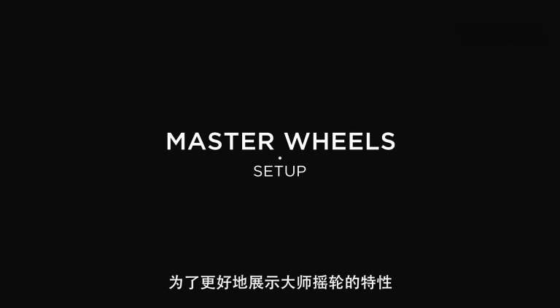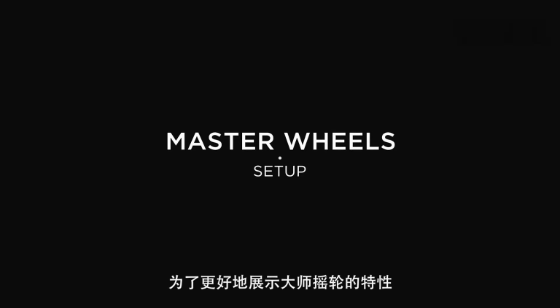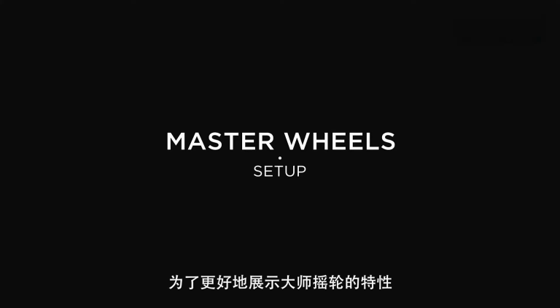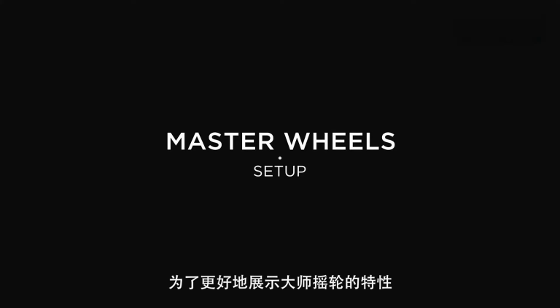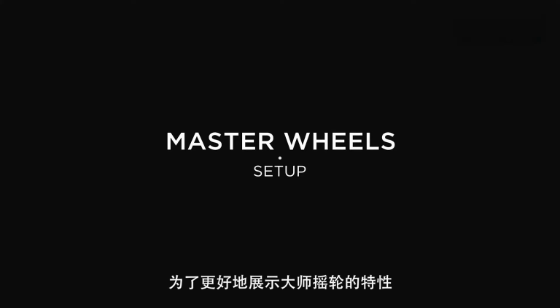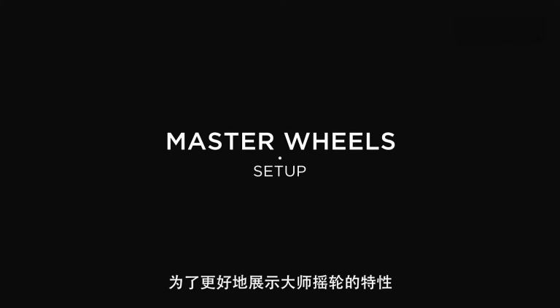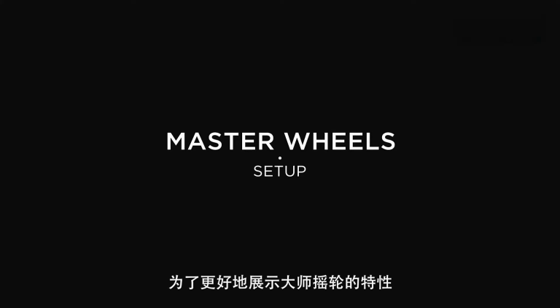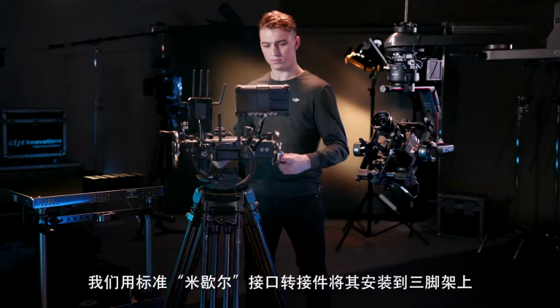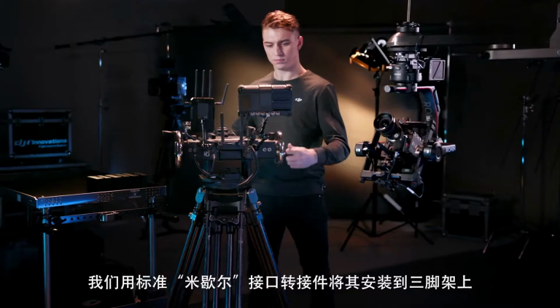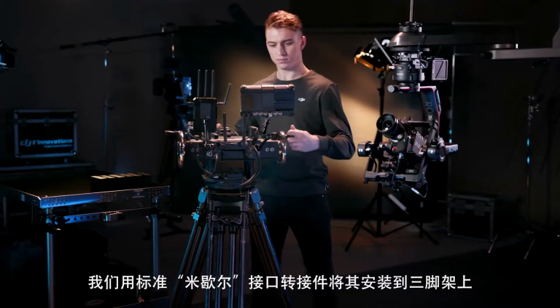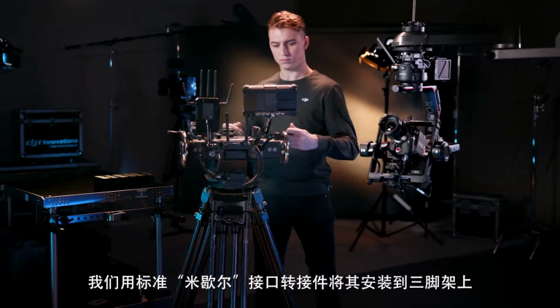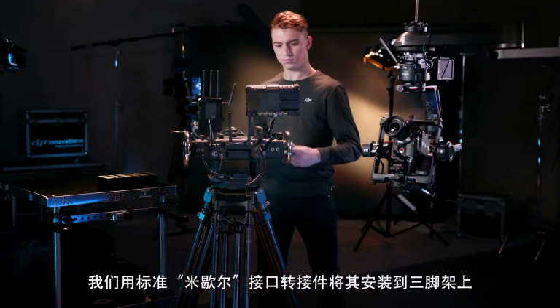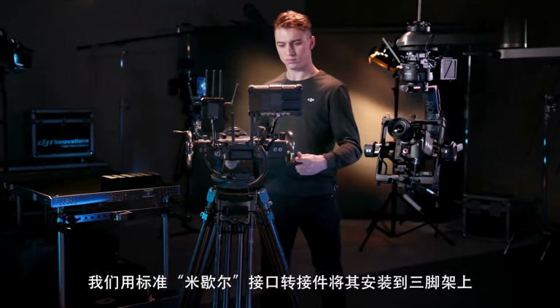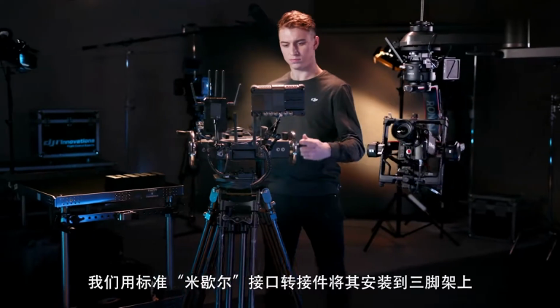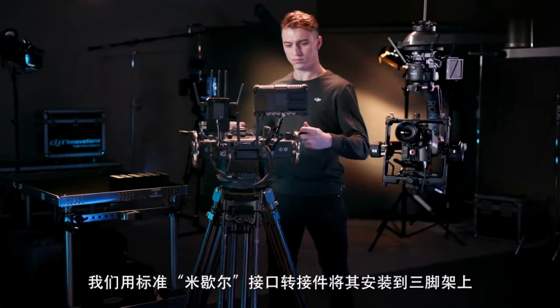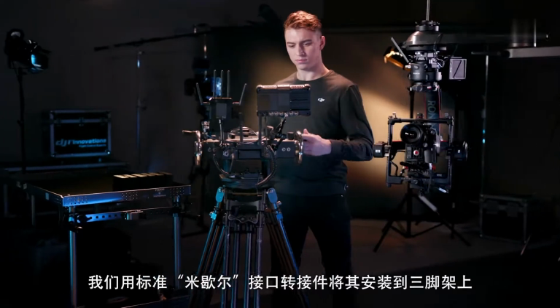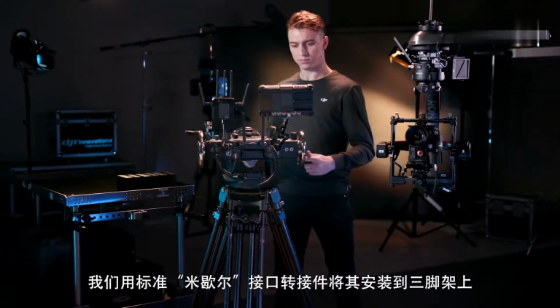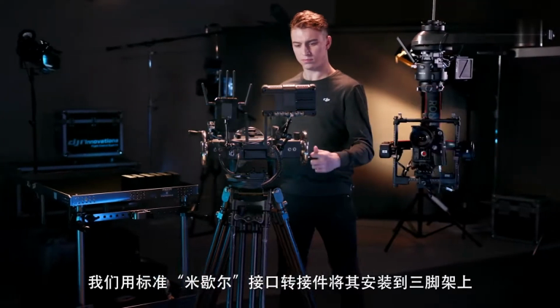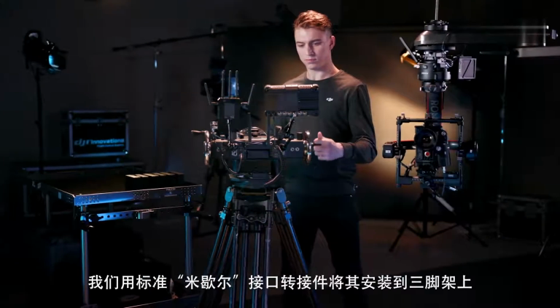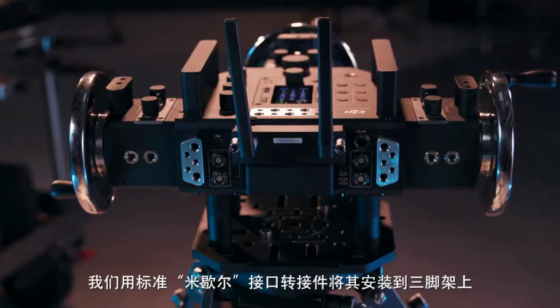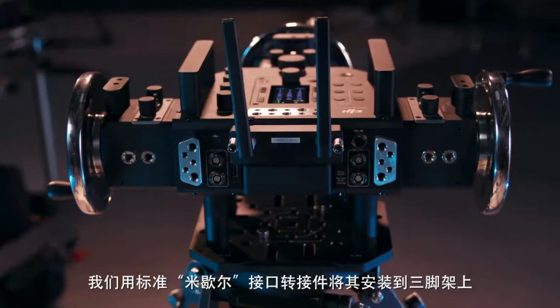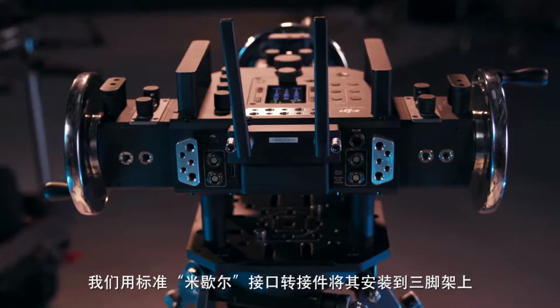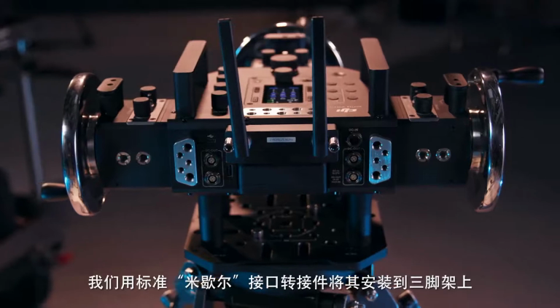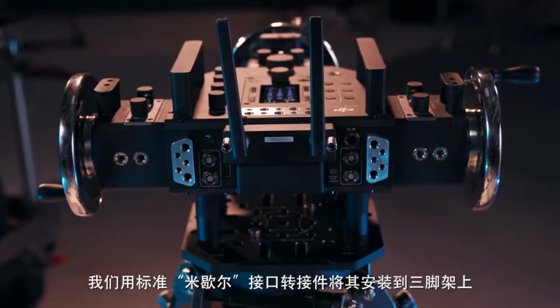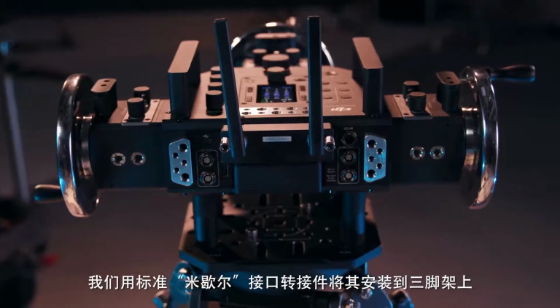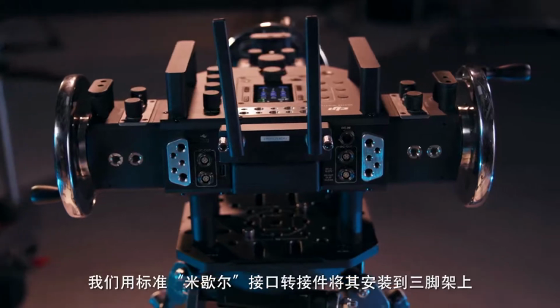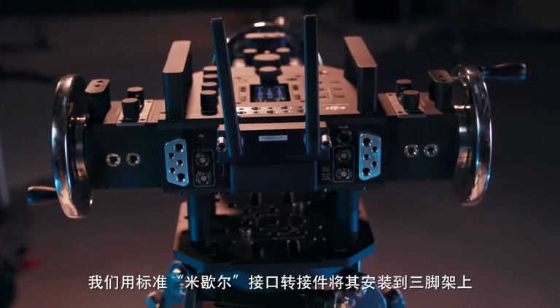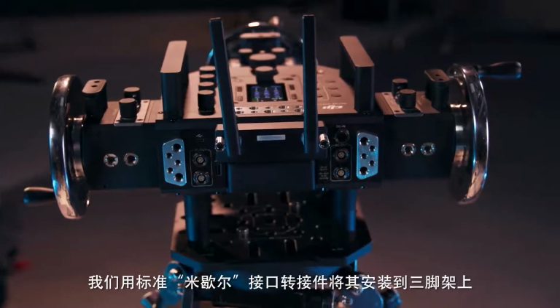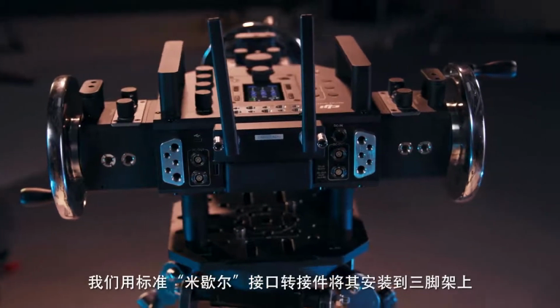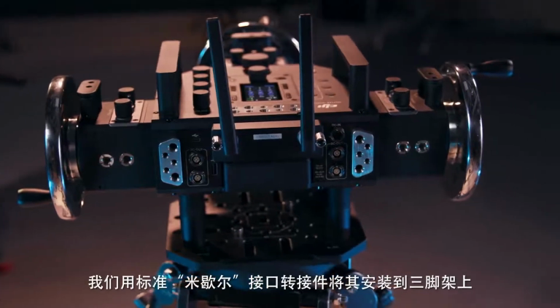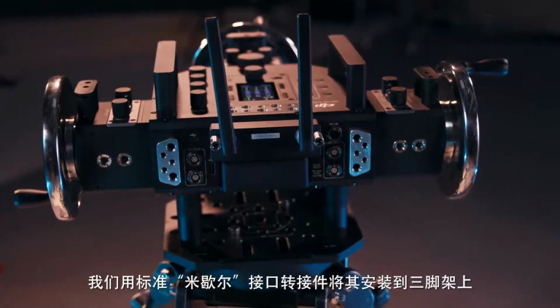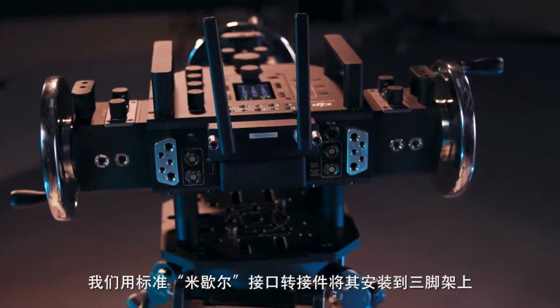For ease of illustration, we've mounted our Master Wheels on a tripod using the included Mitchell mount adapter.